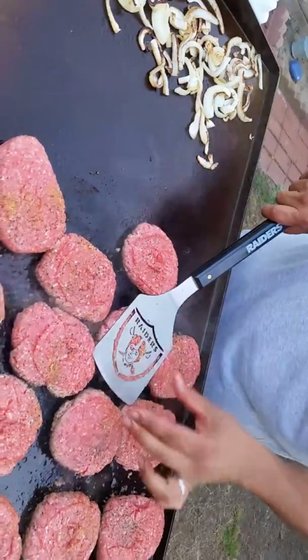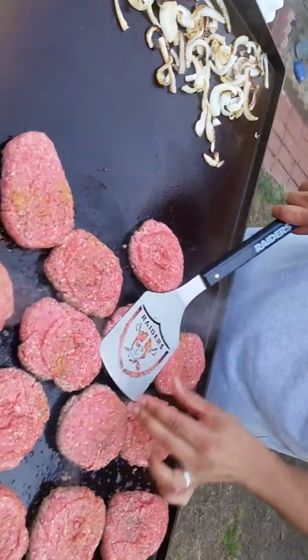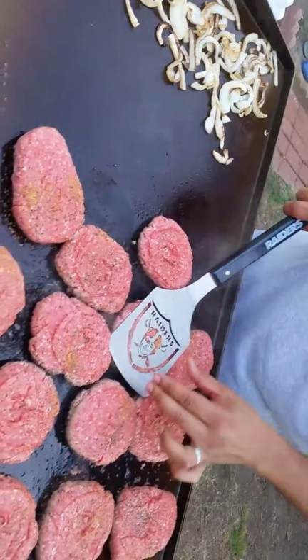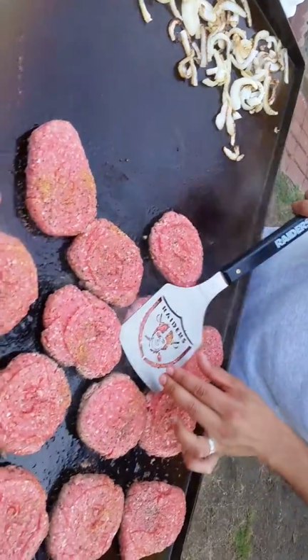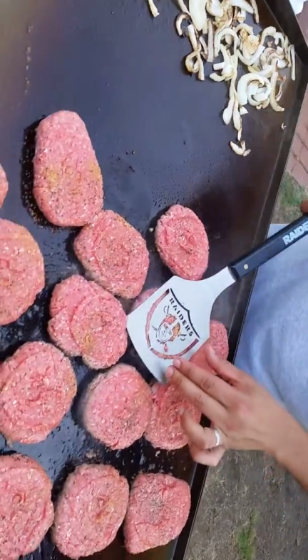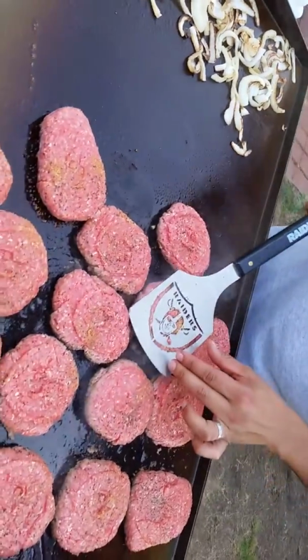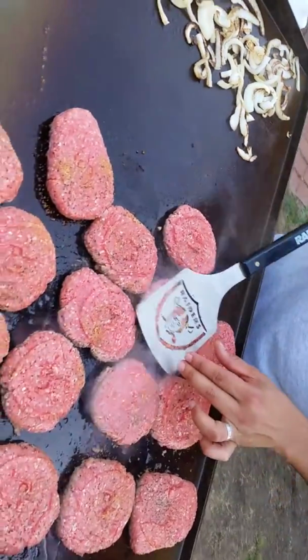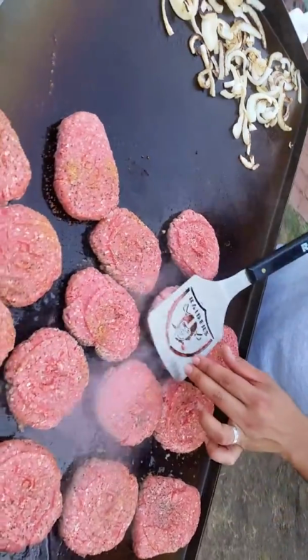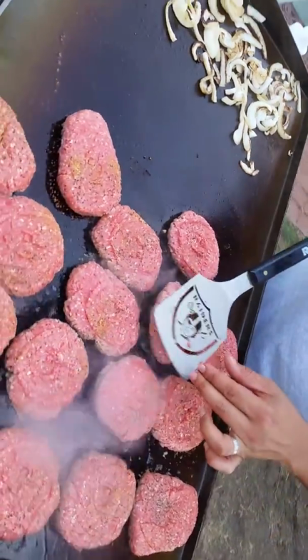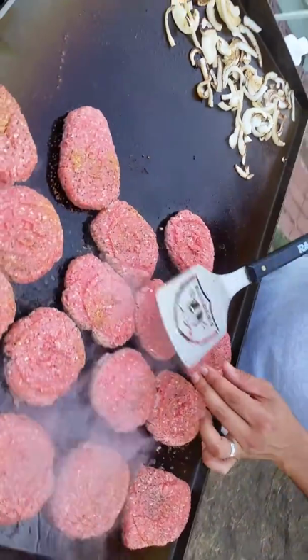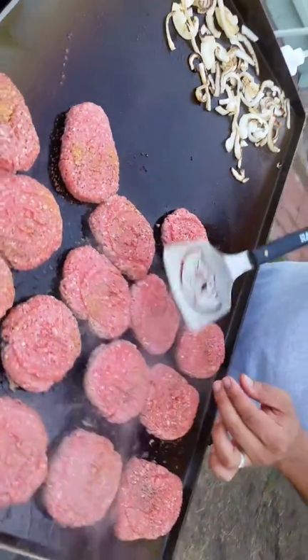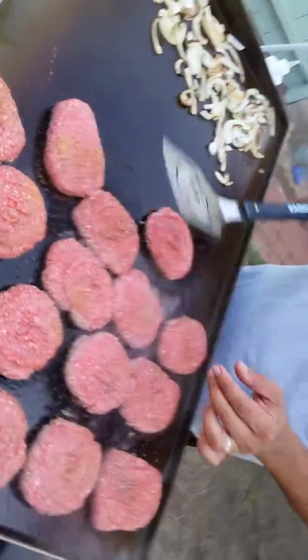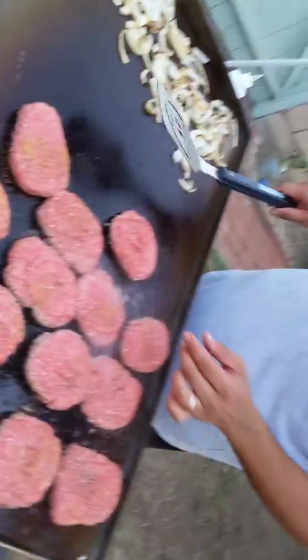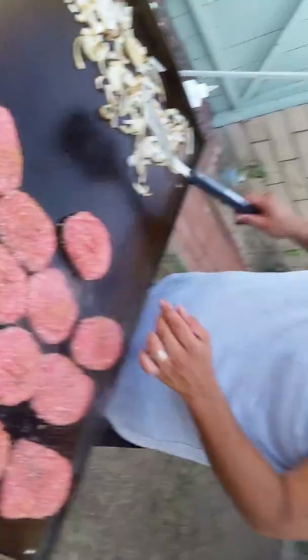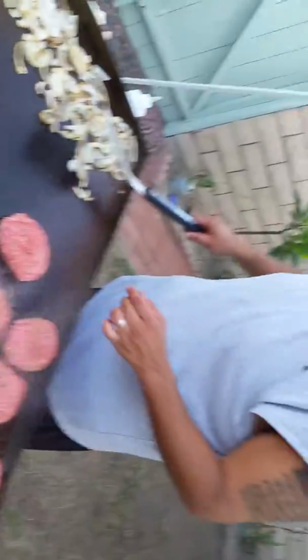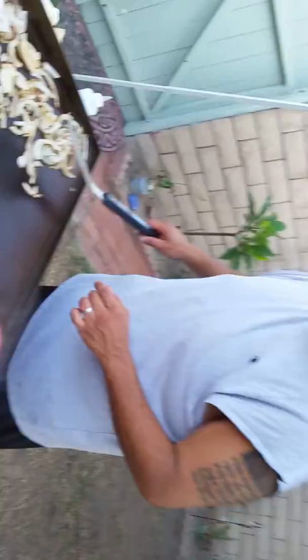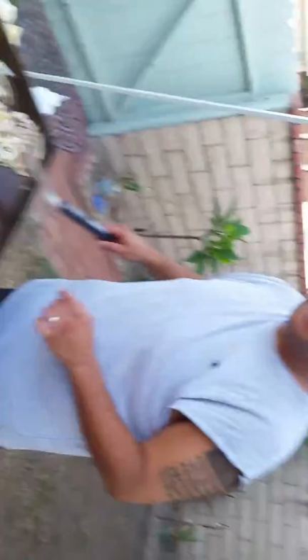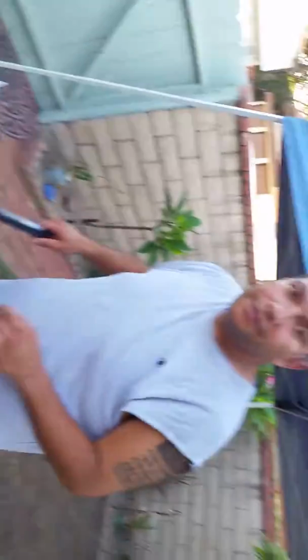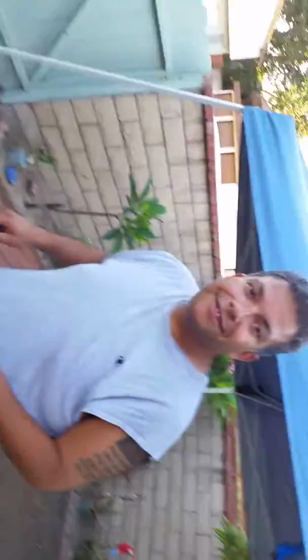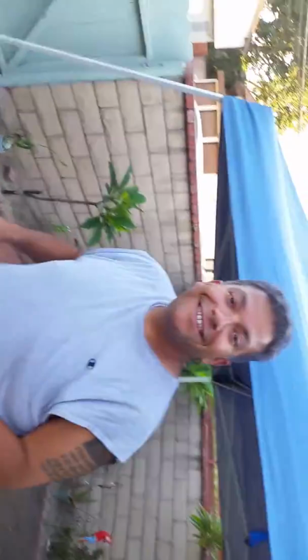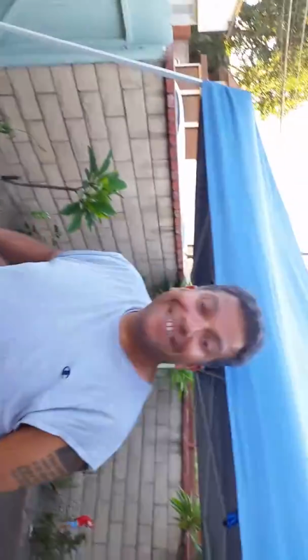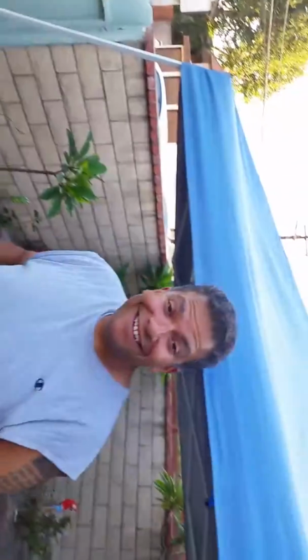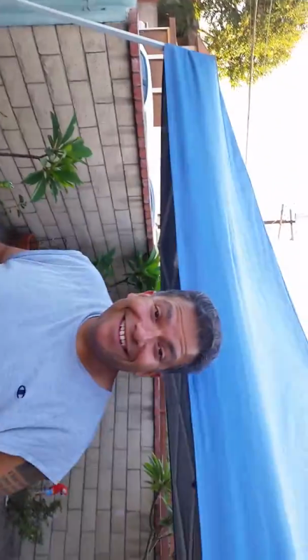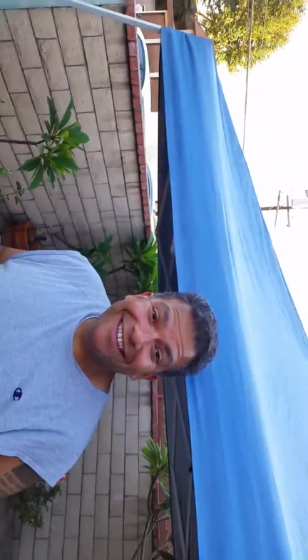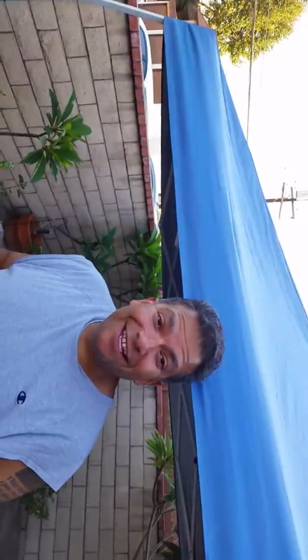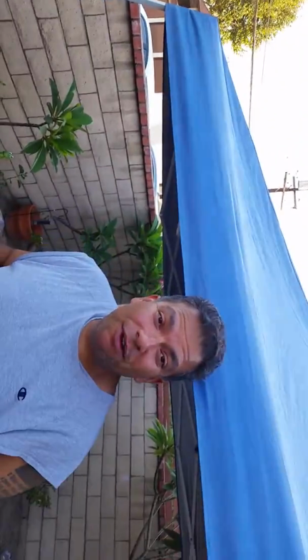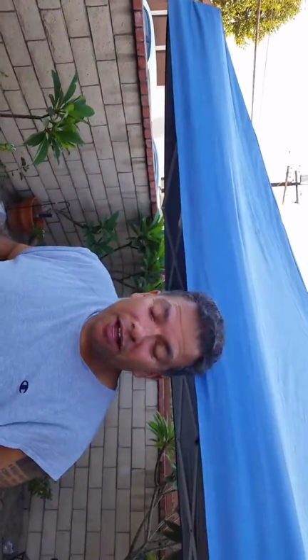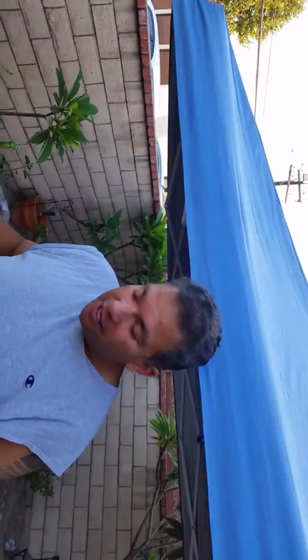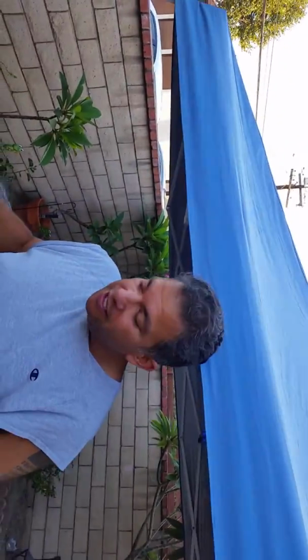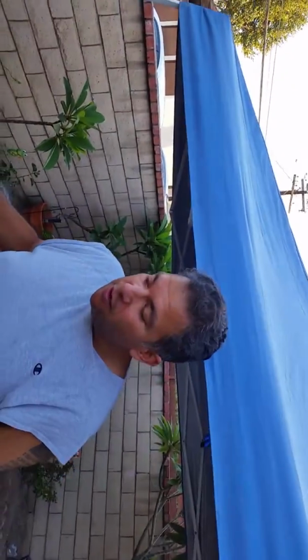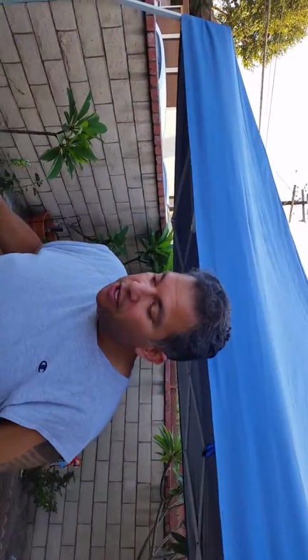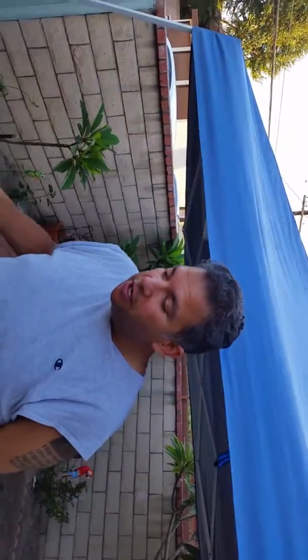She loves her son. Show her her son. Thanks, Ma. It's going good.